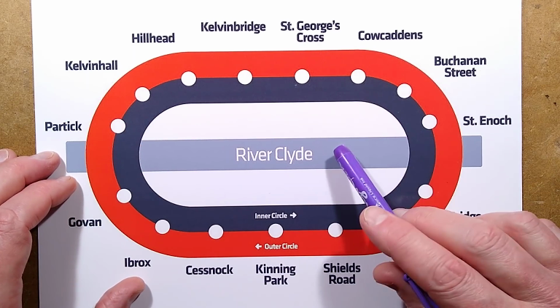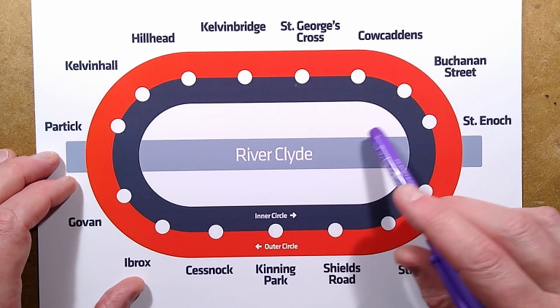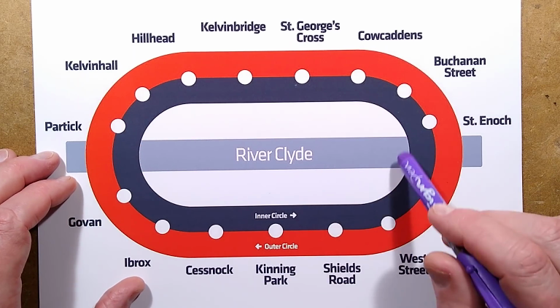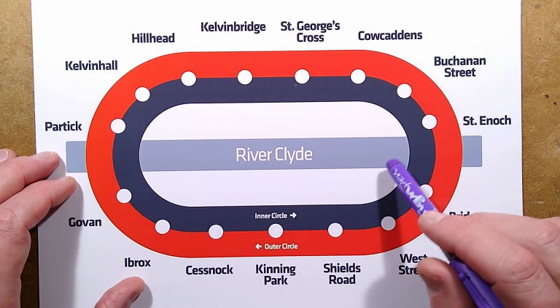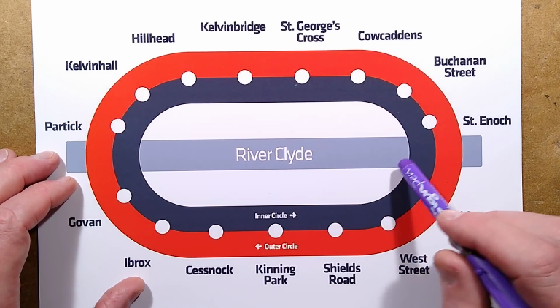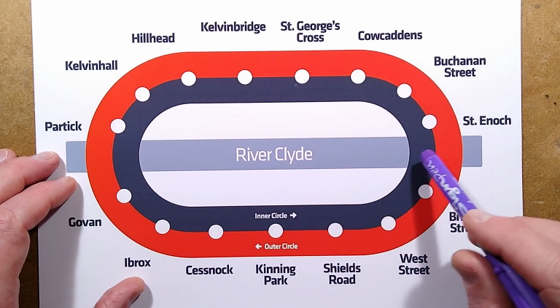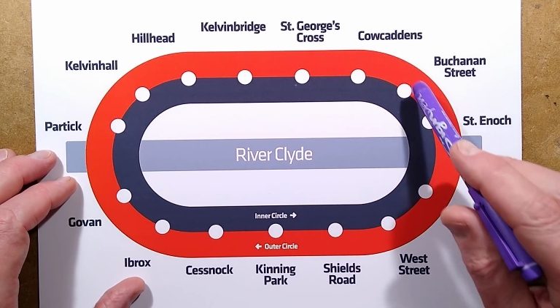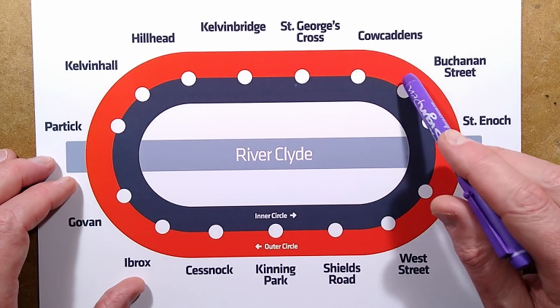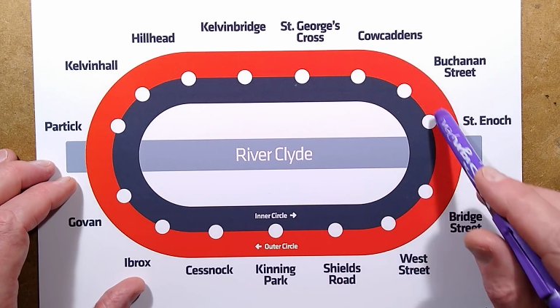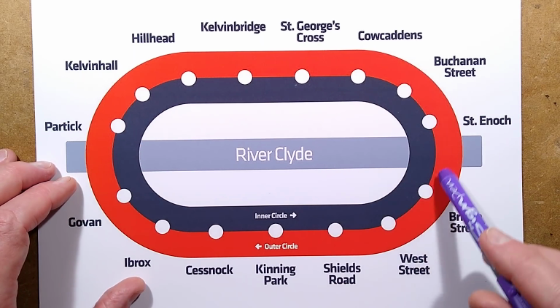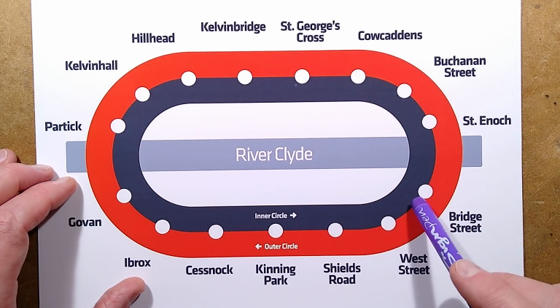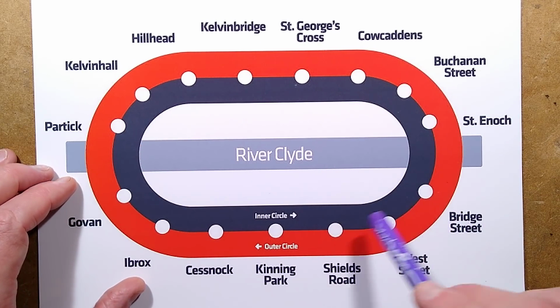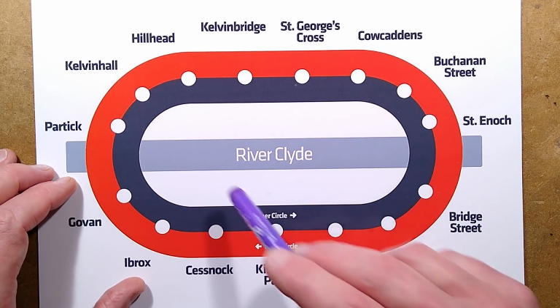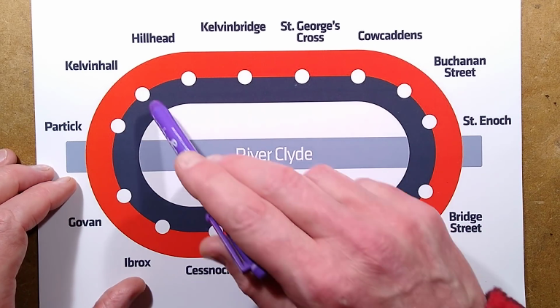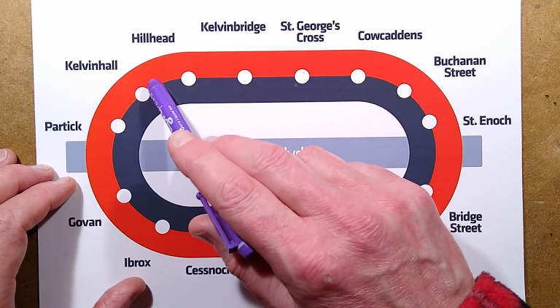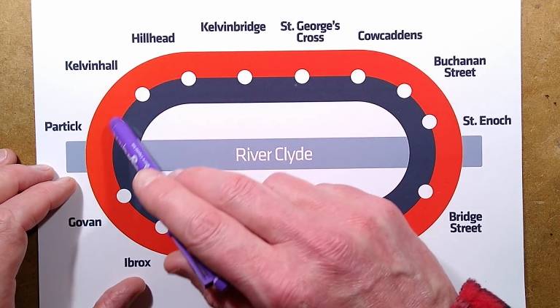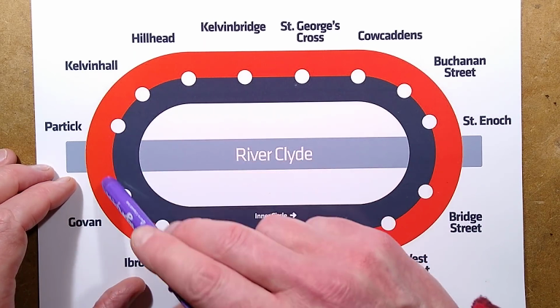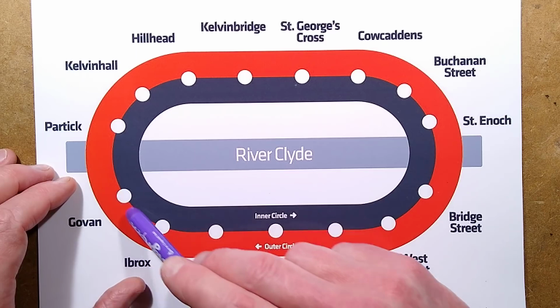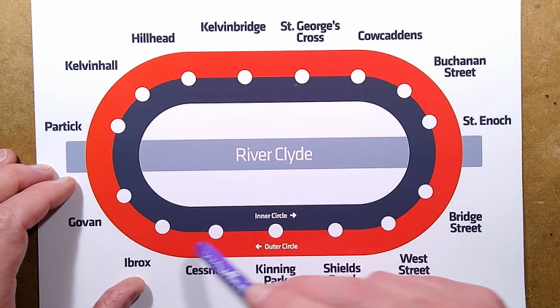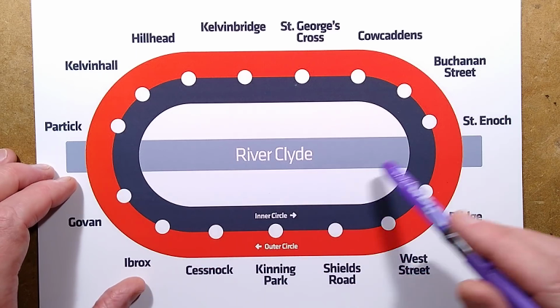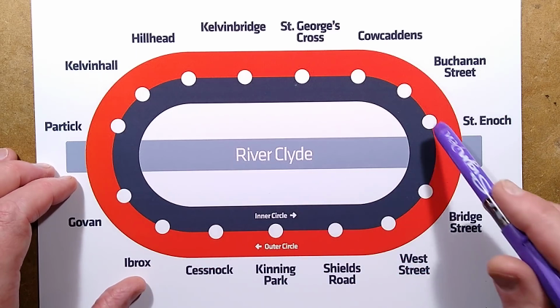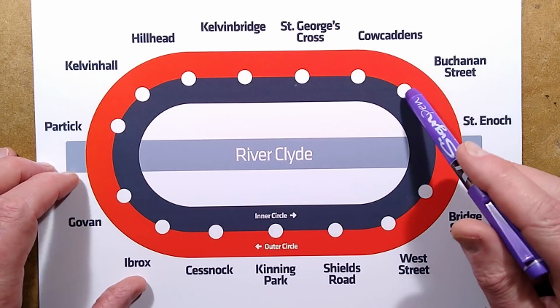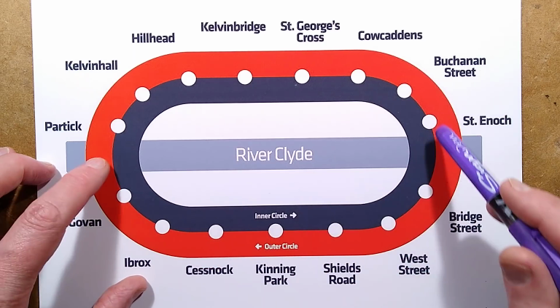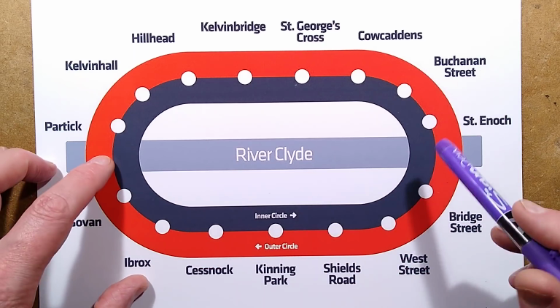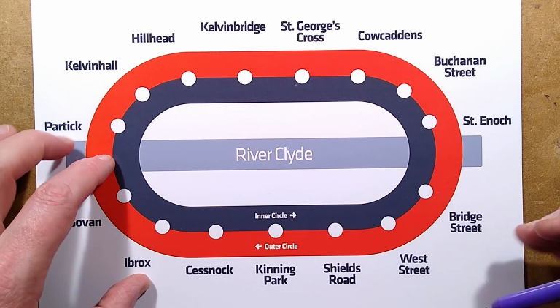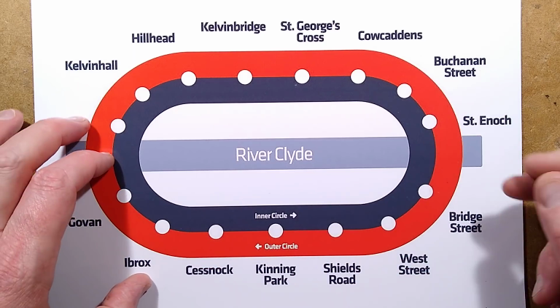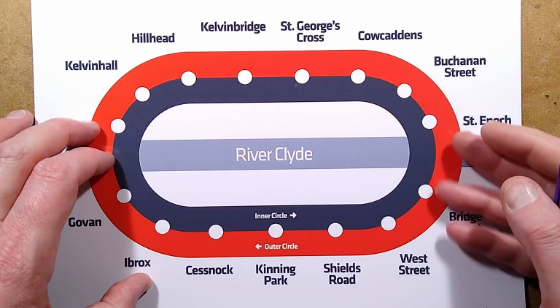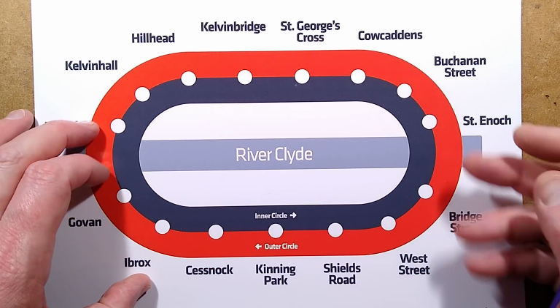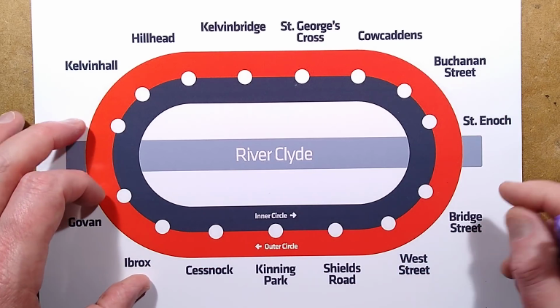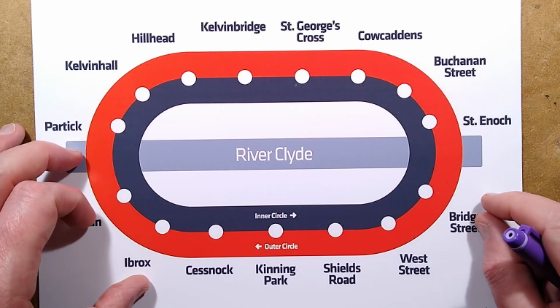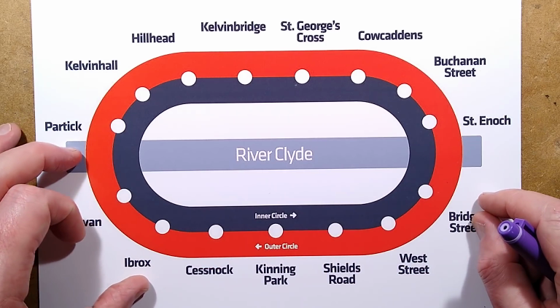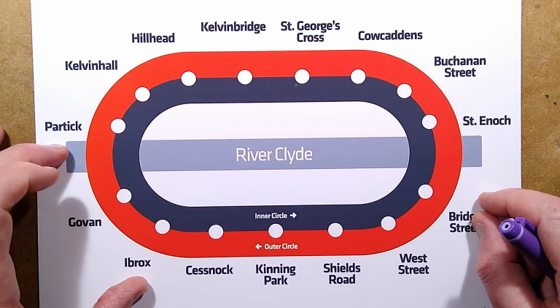Other things worth noting: it does actually pass under the river, because it covers quite a large area of Glasgow.